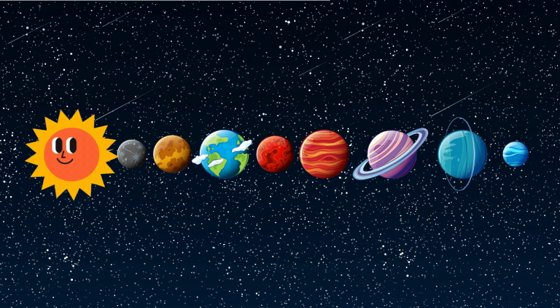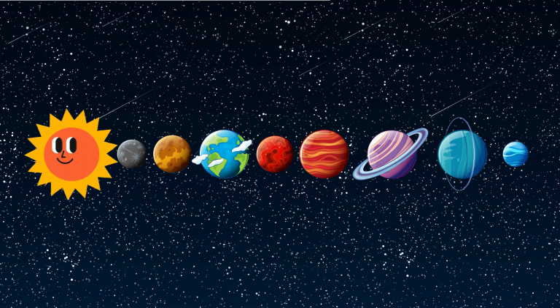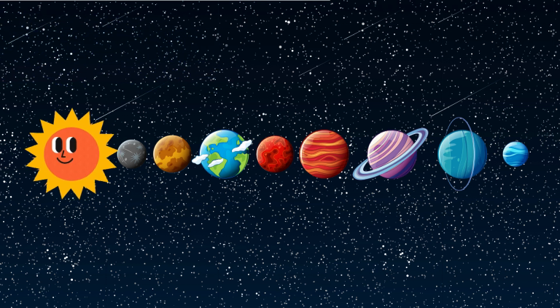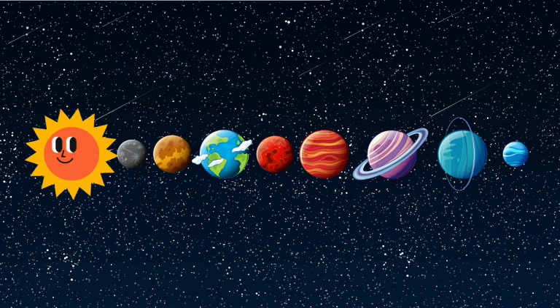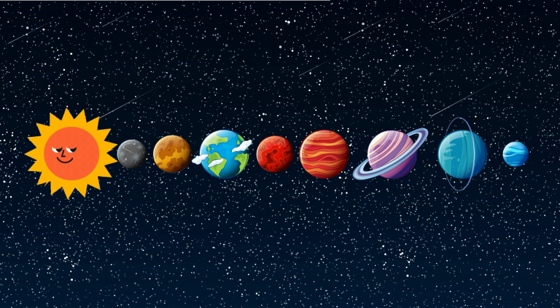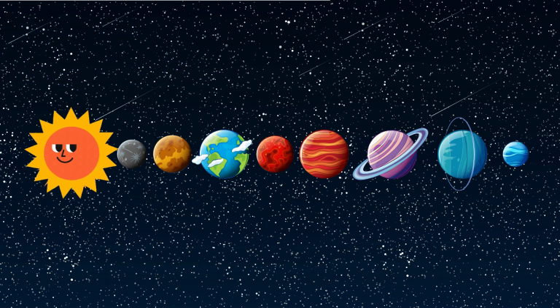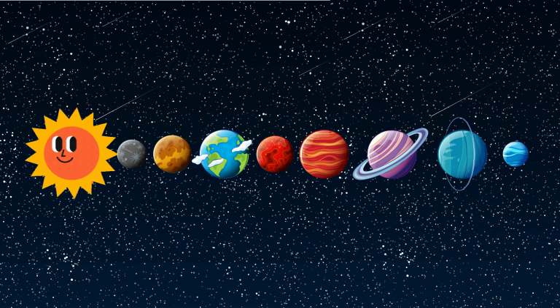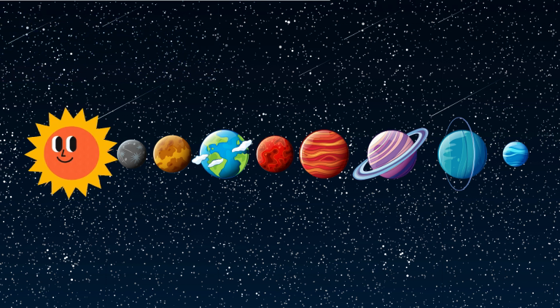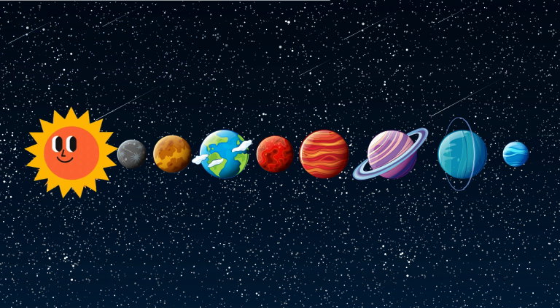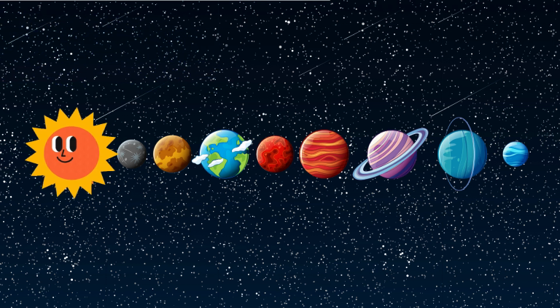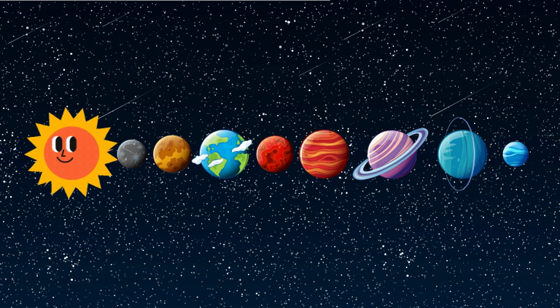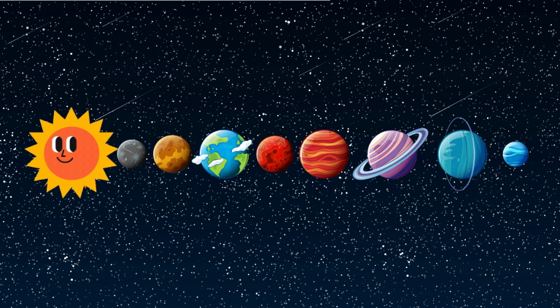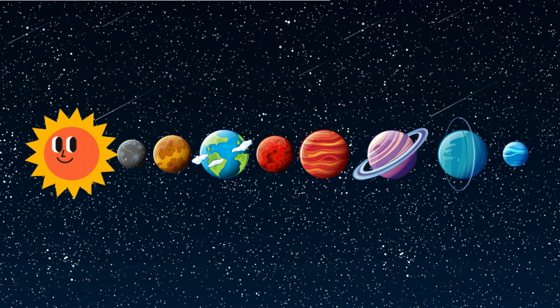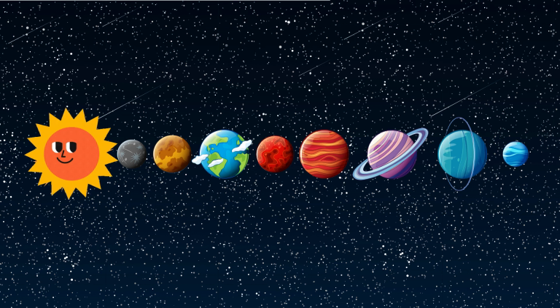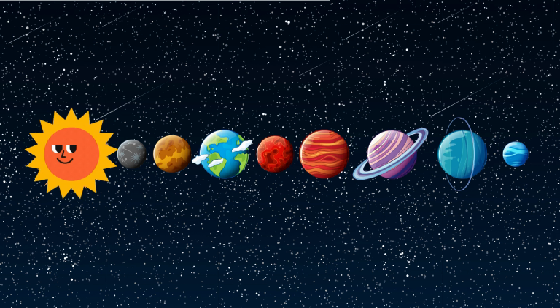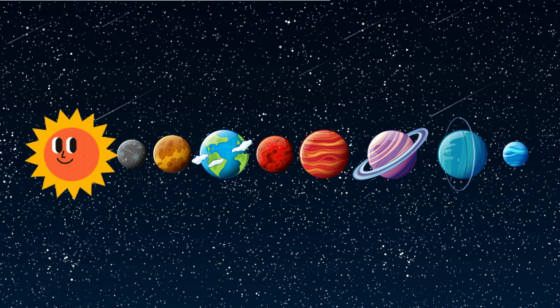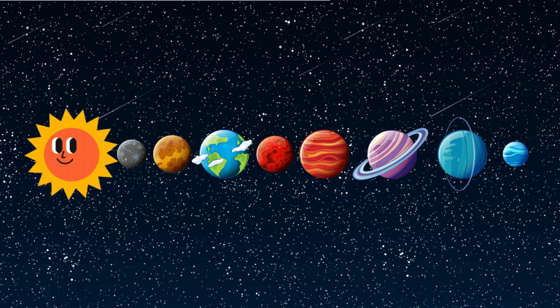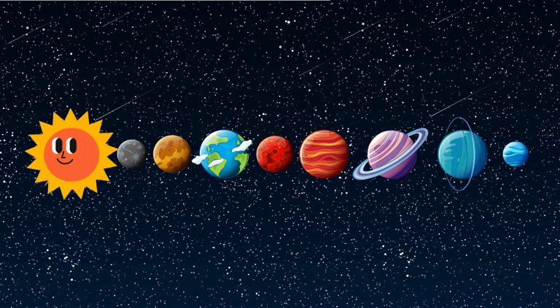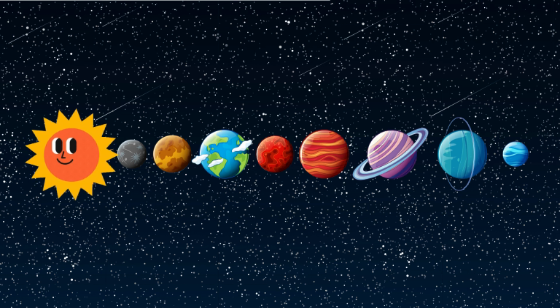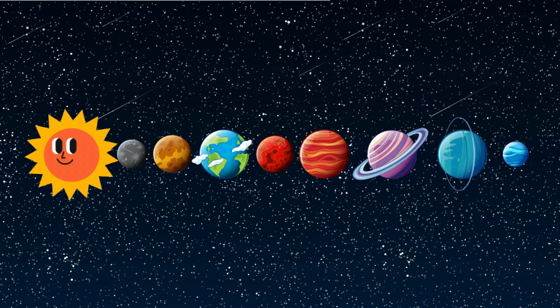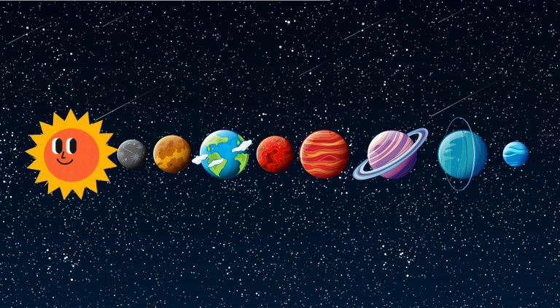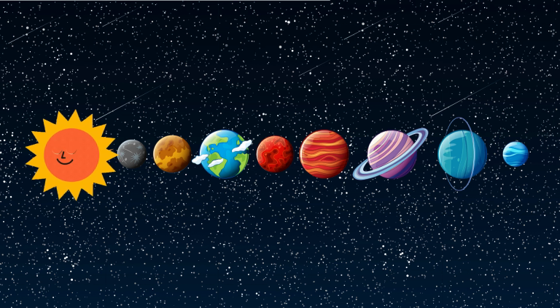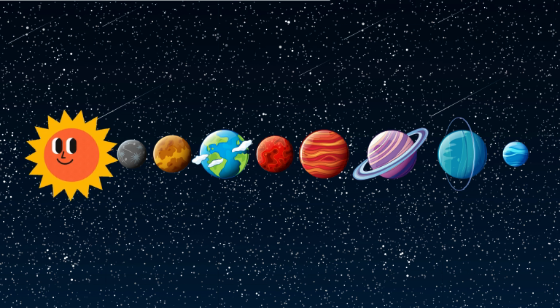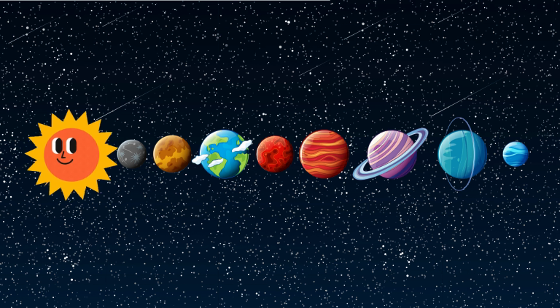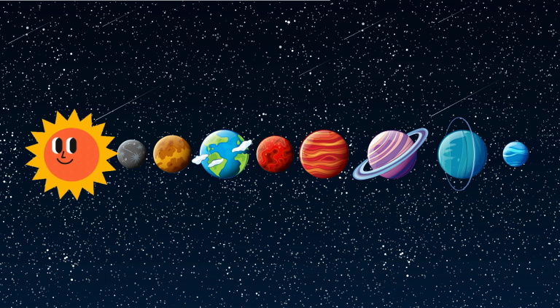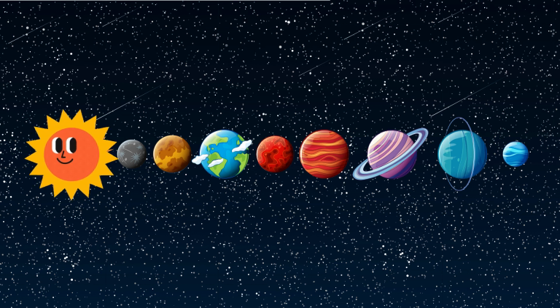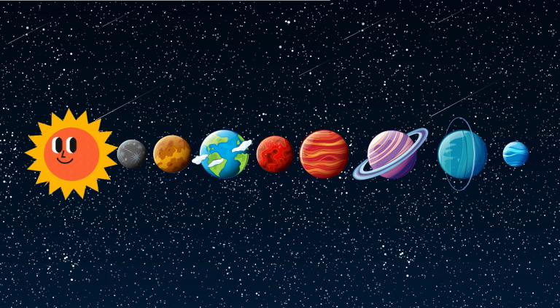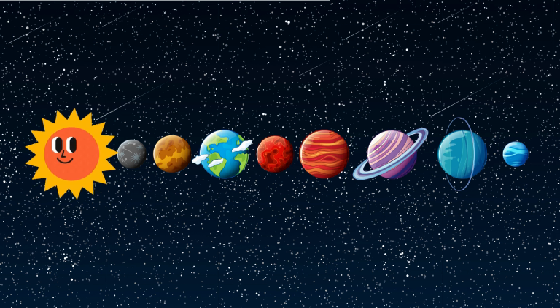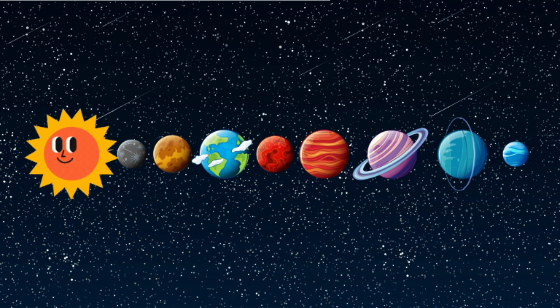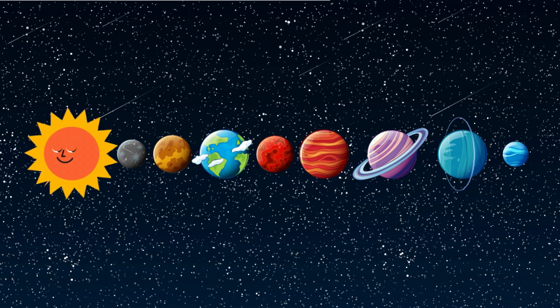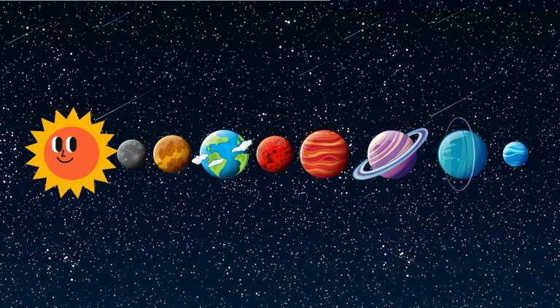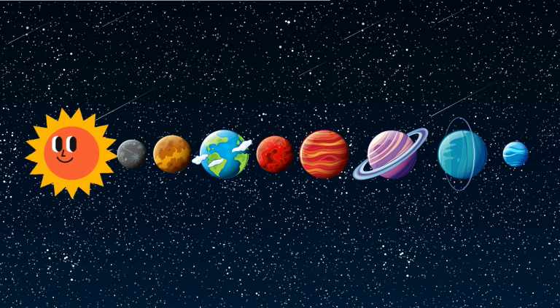They are Mercury, Venus, Earth, Mars, Jupiter, Saturn, Uranus, and Neptune.